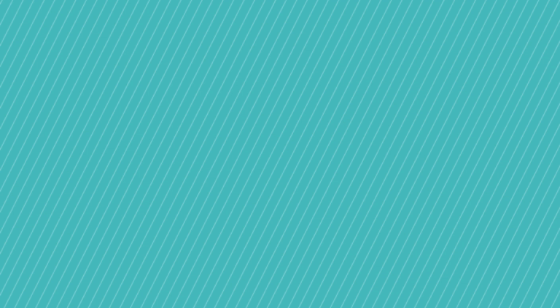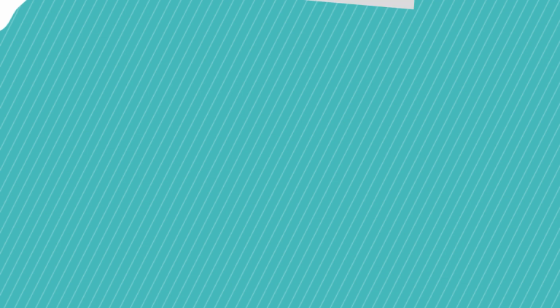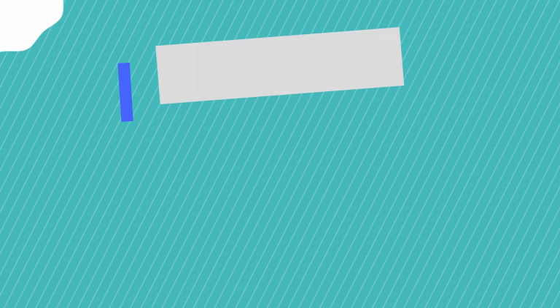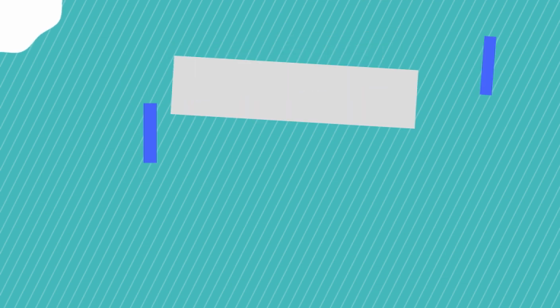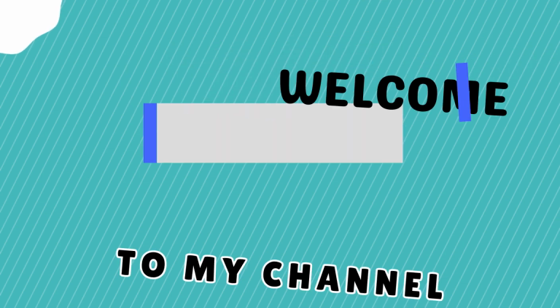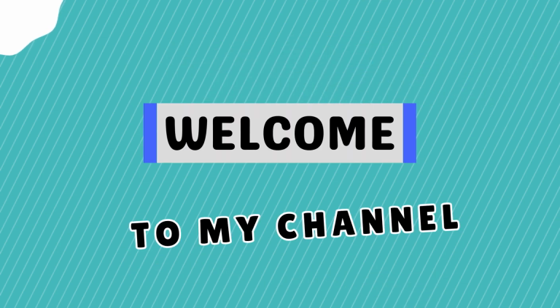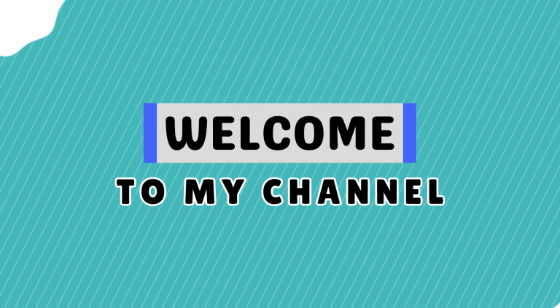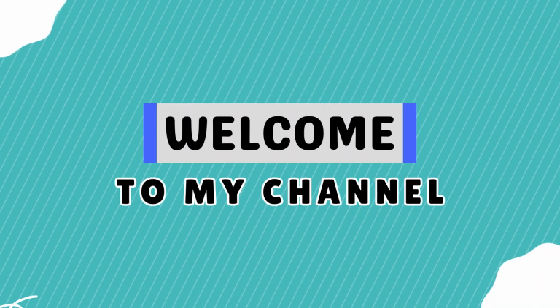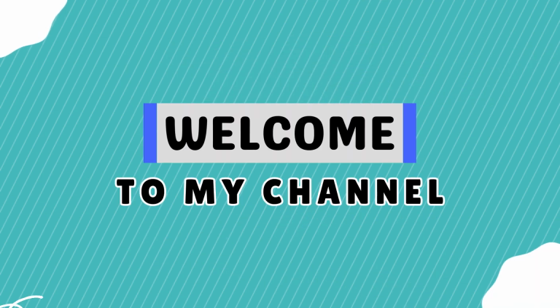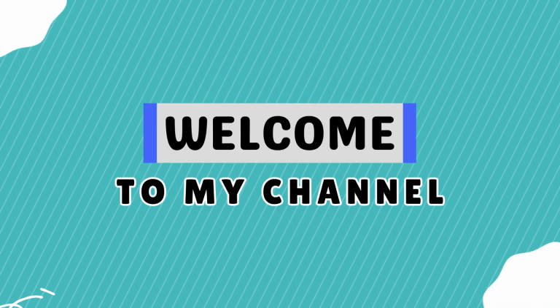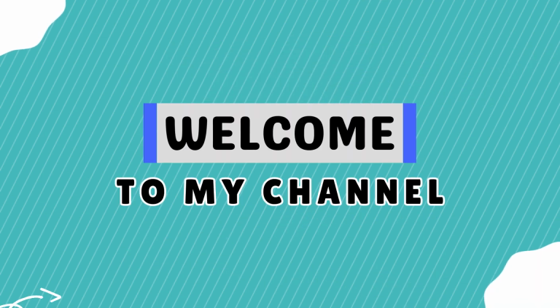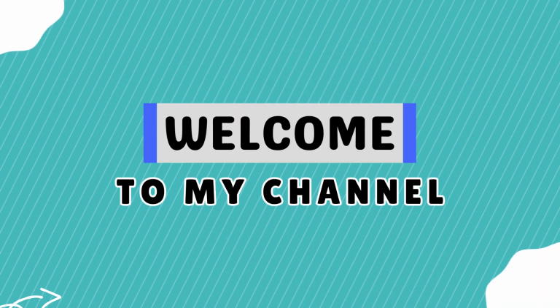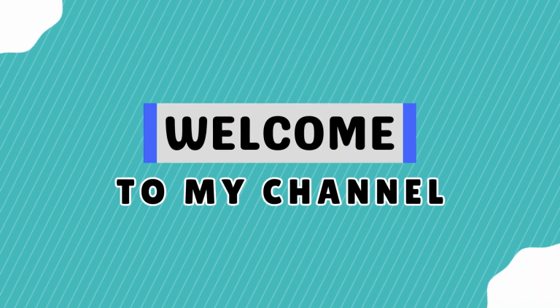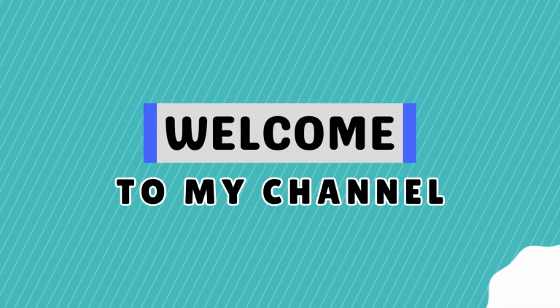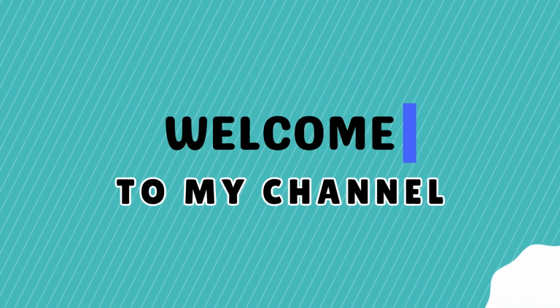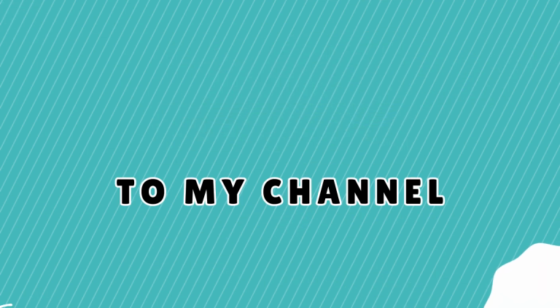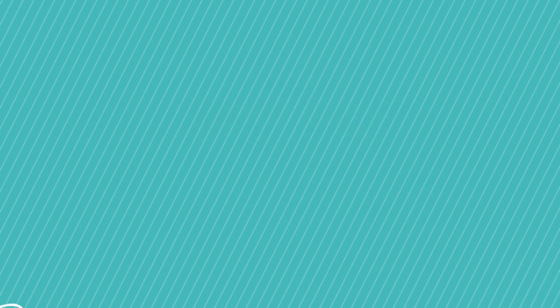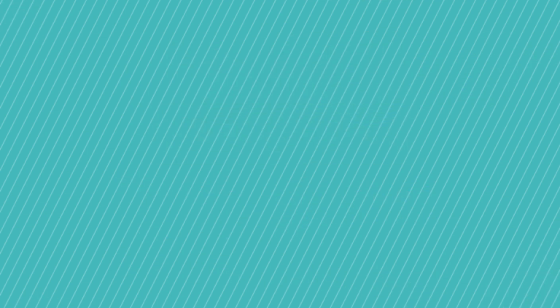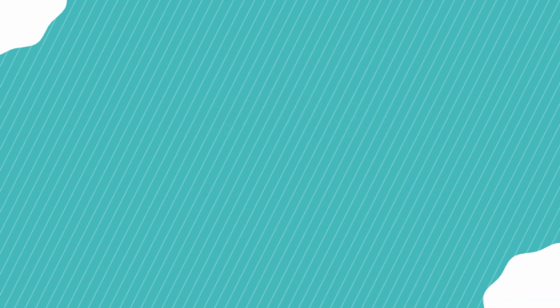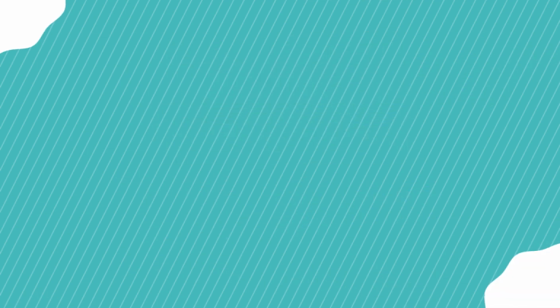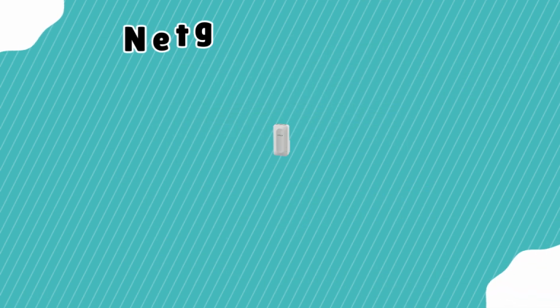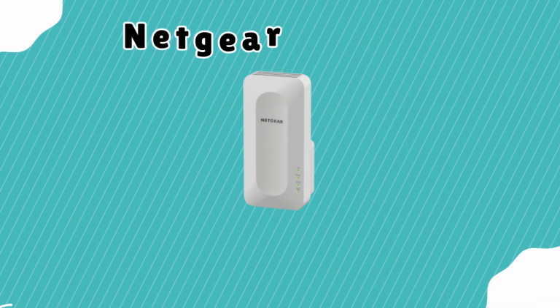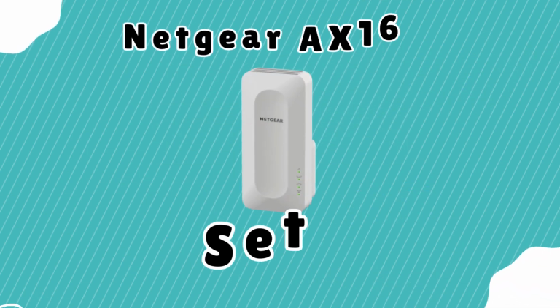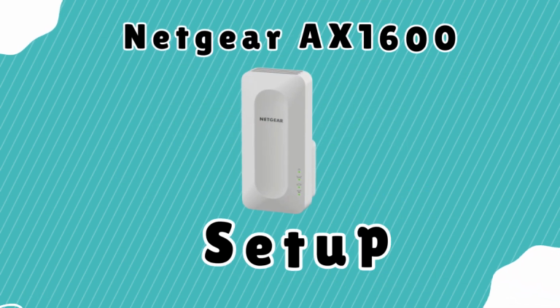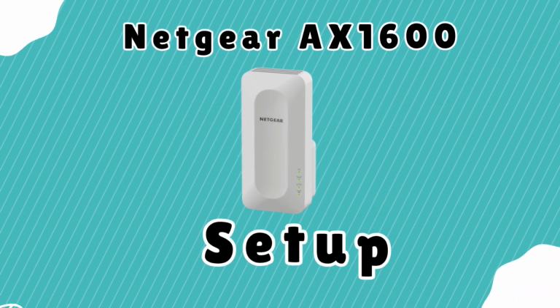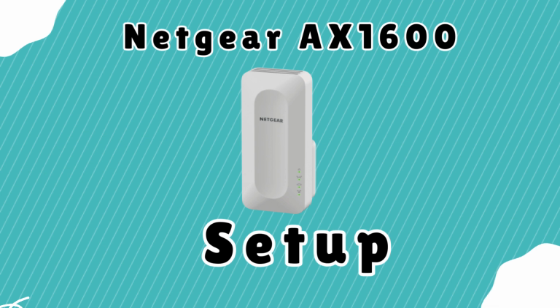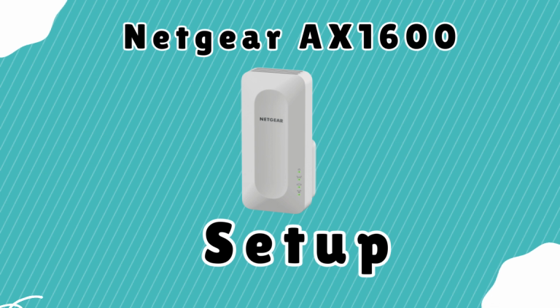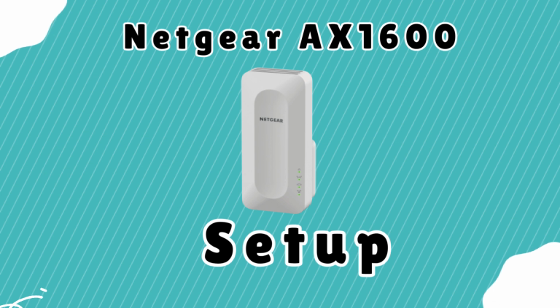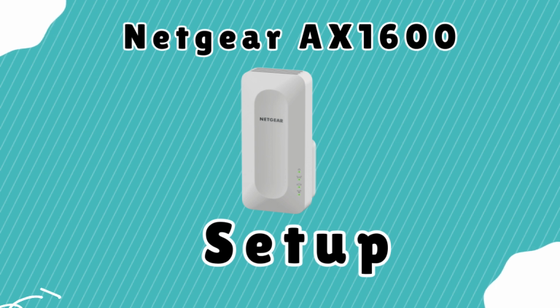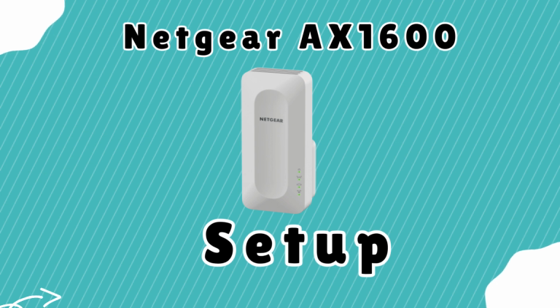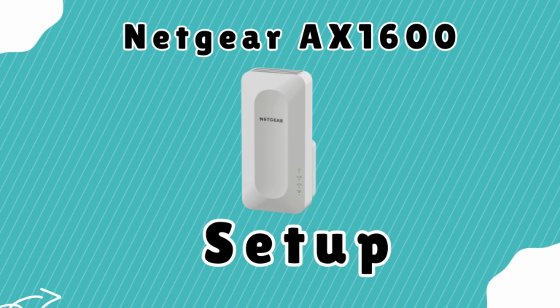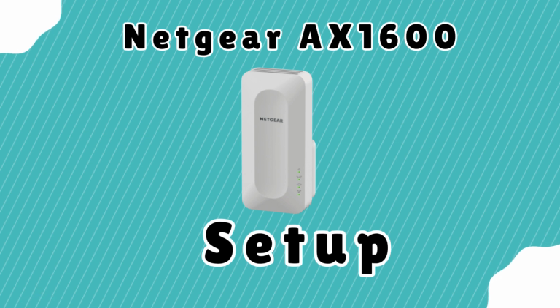Welcome to my channel. Netgear AX1600 Setup.